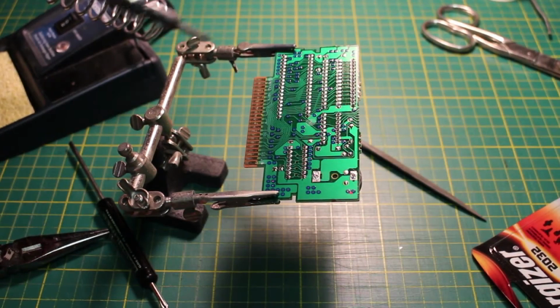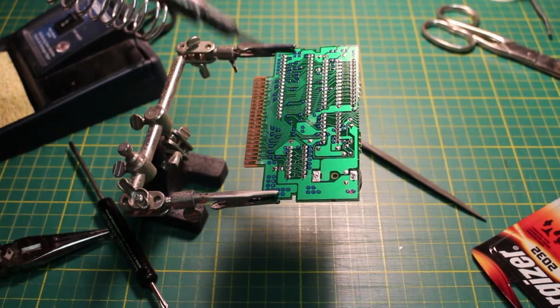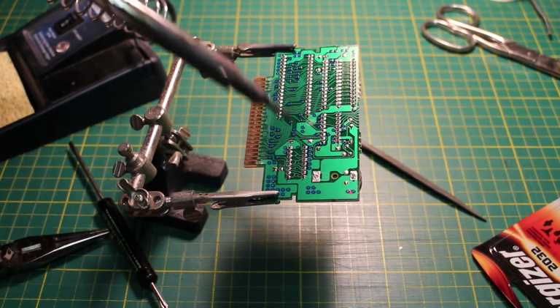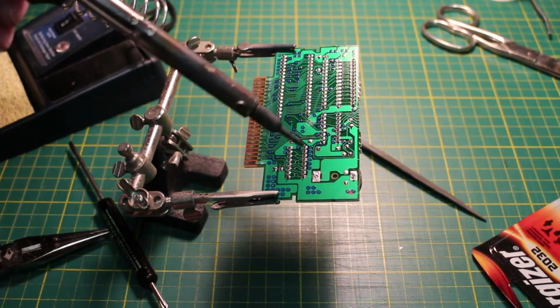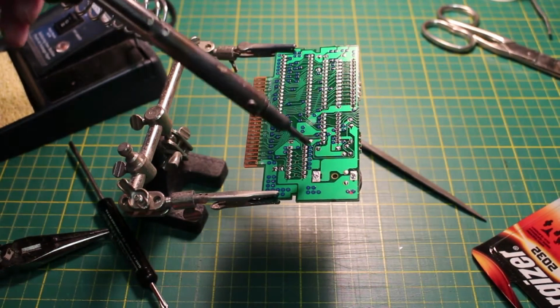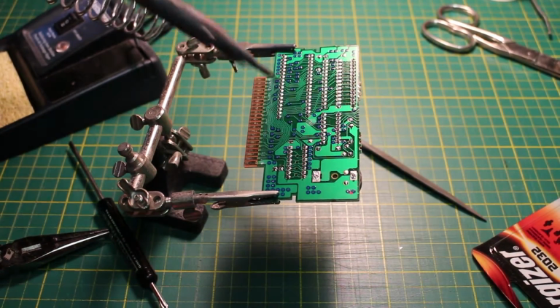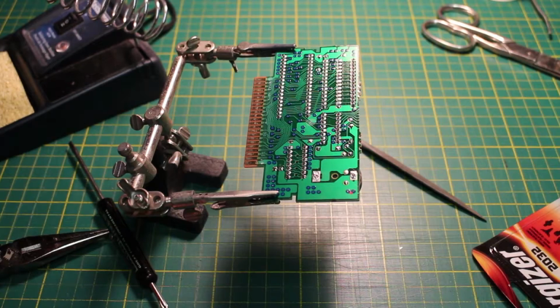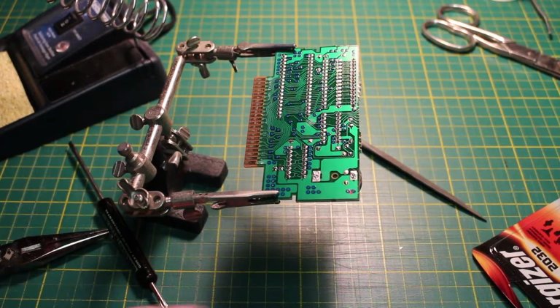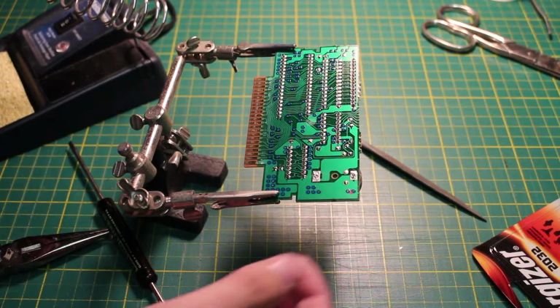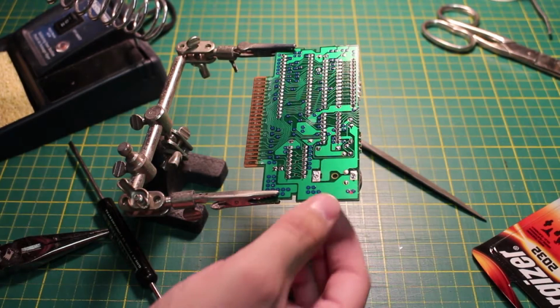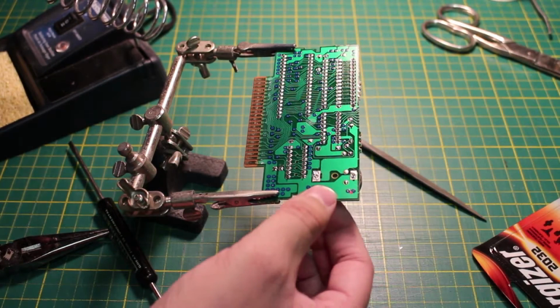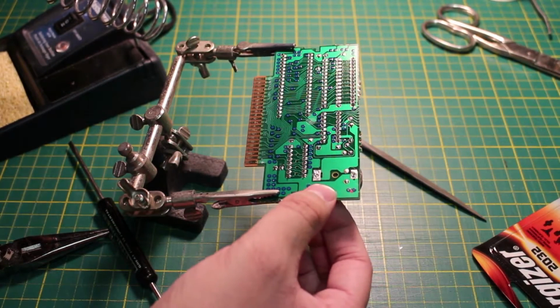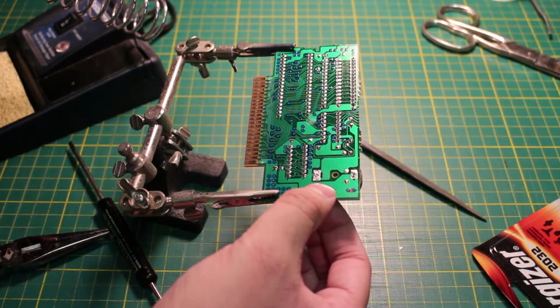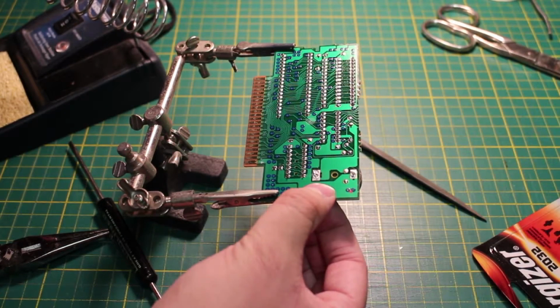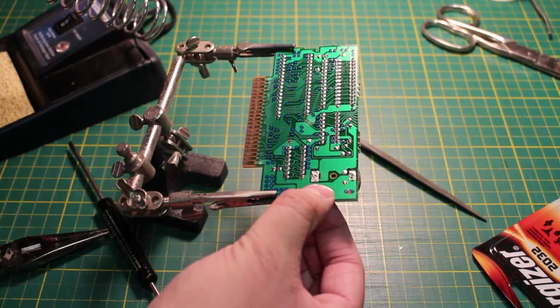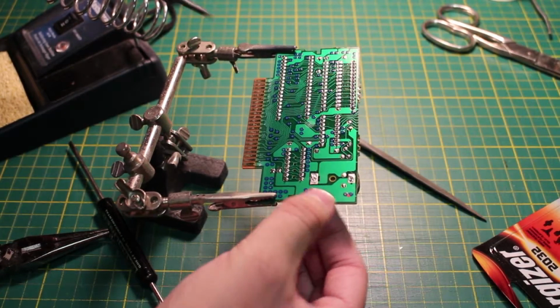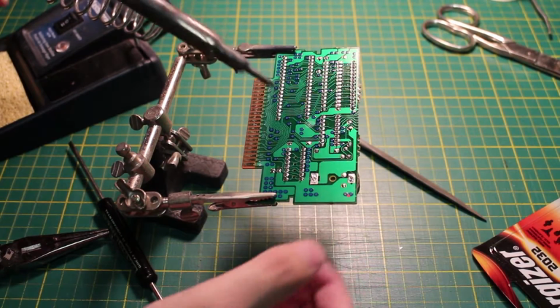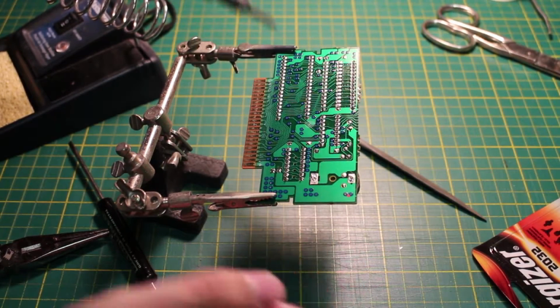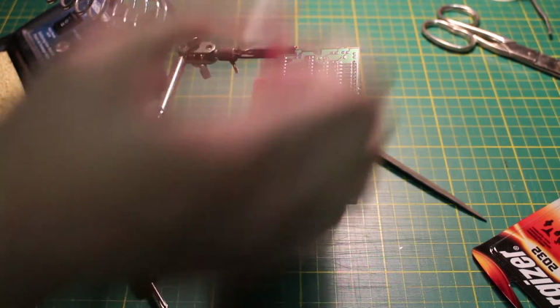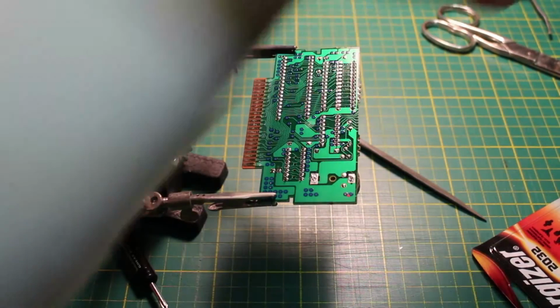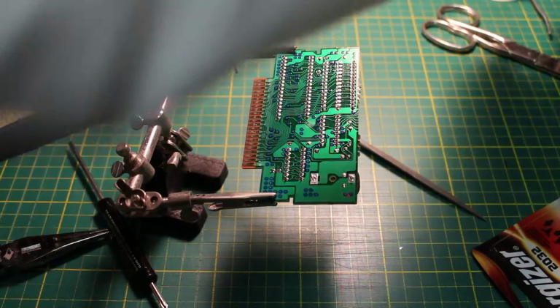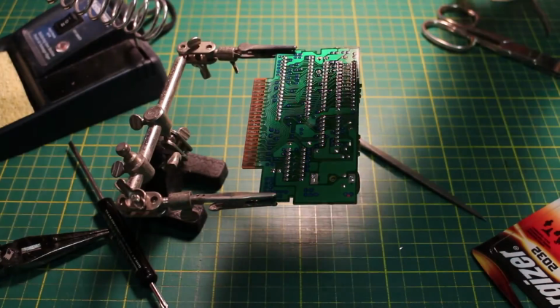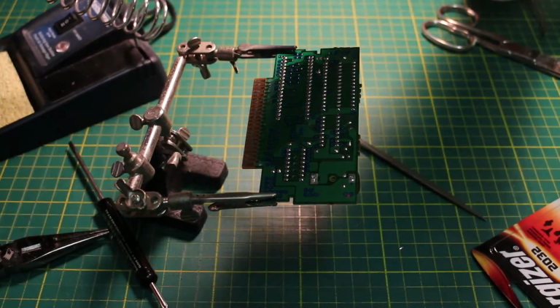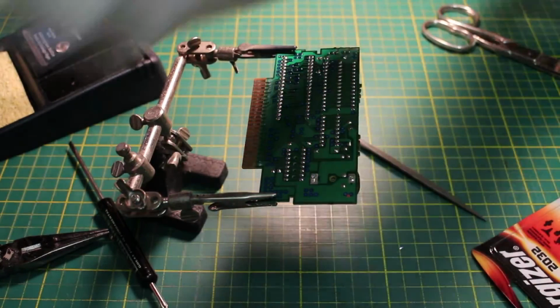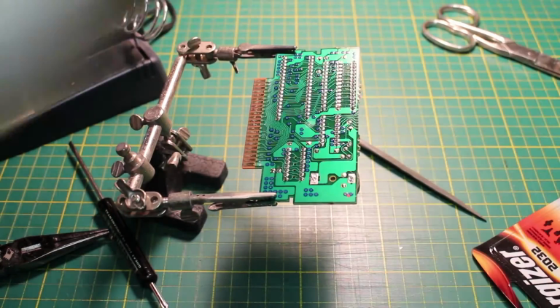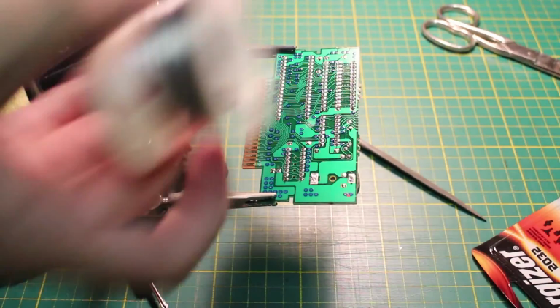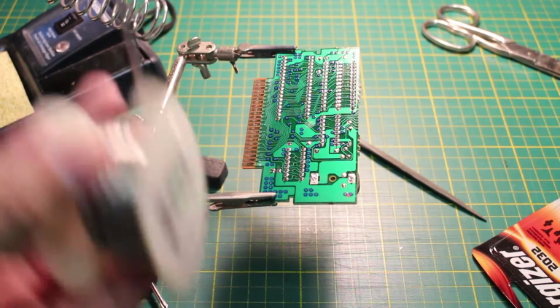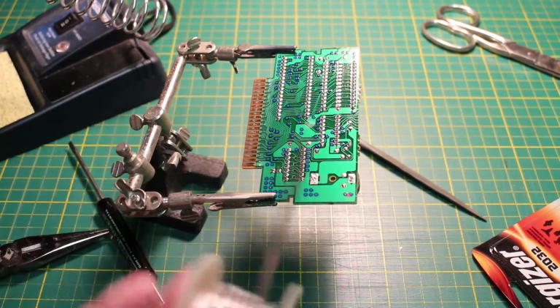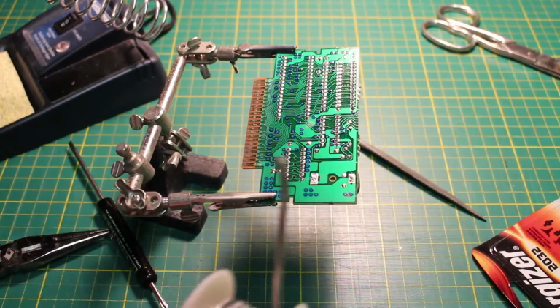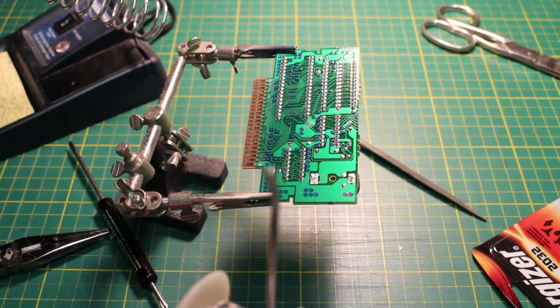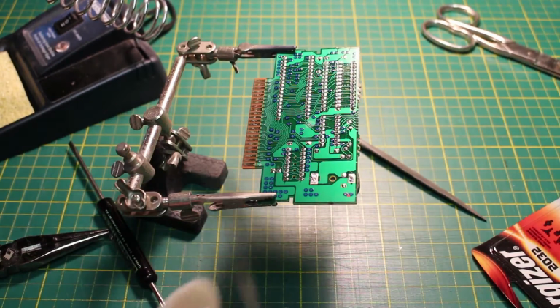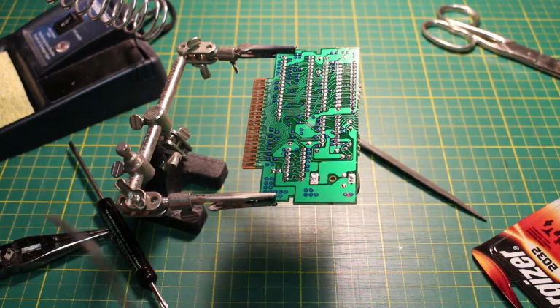Now it is time to solder the joints. Add some solder if needed. Try to use a thinner solder than I am though.